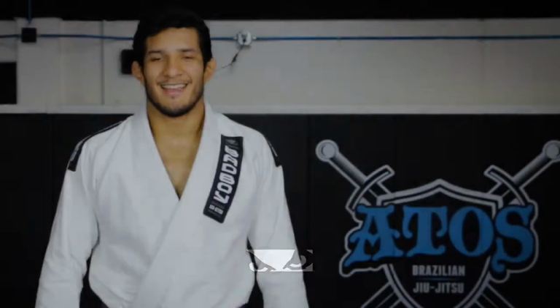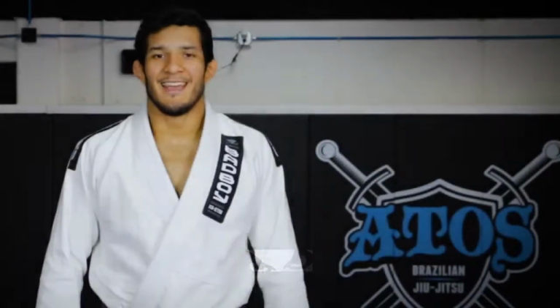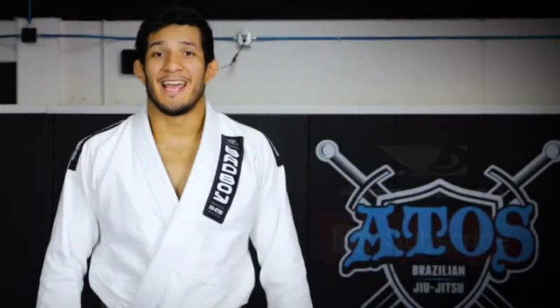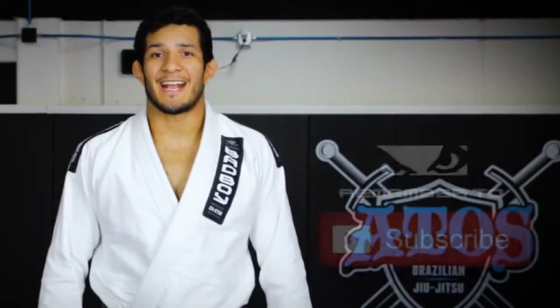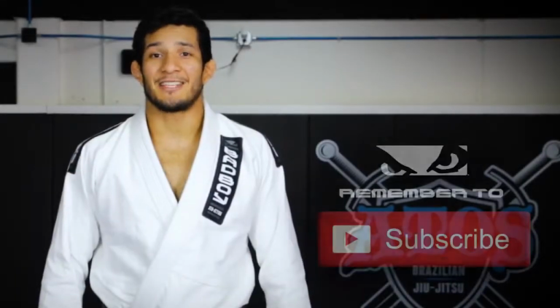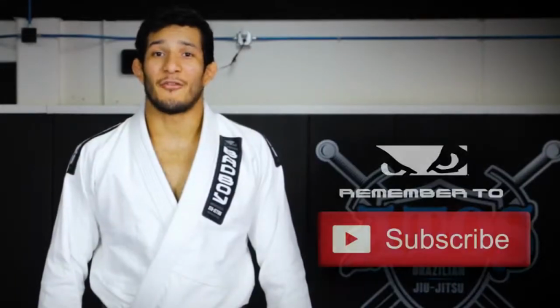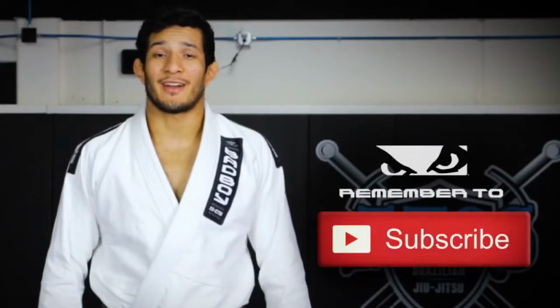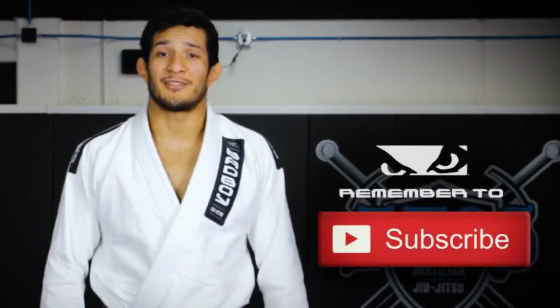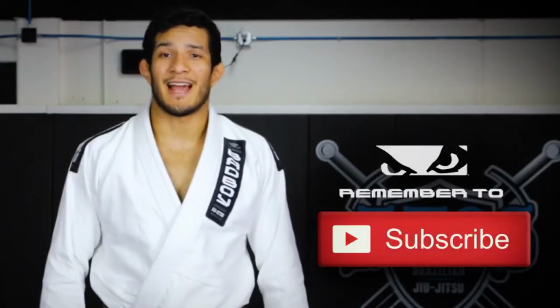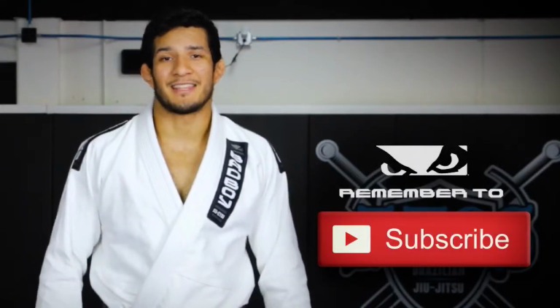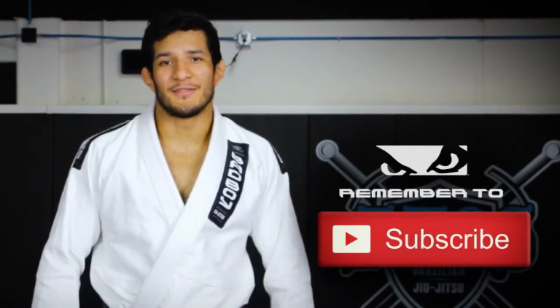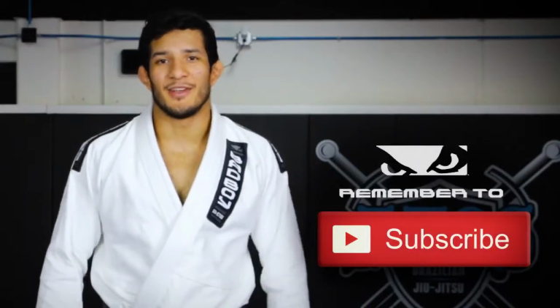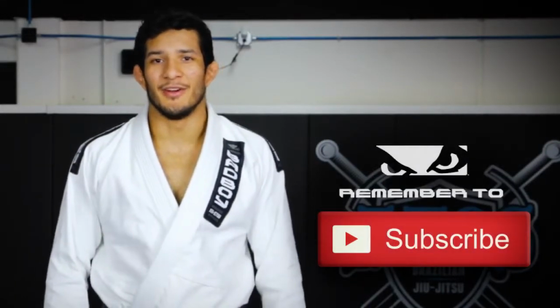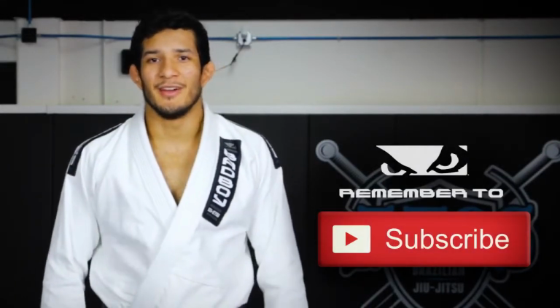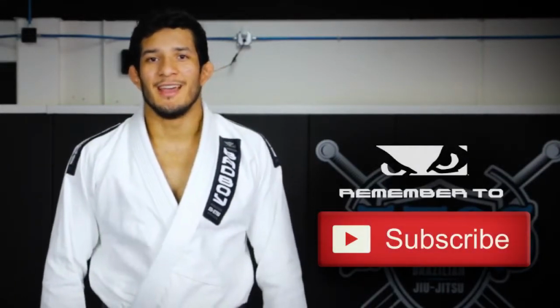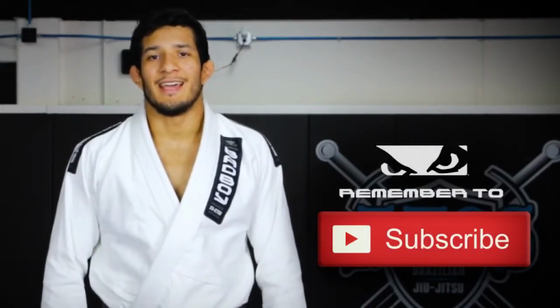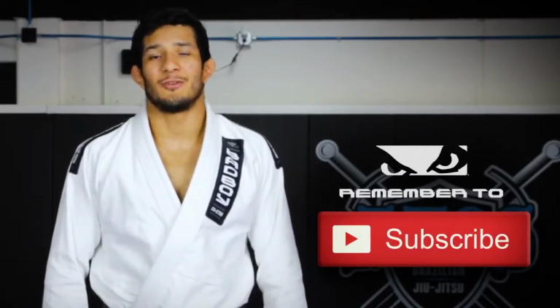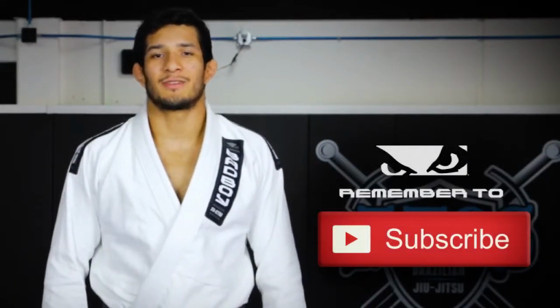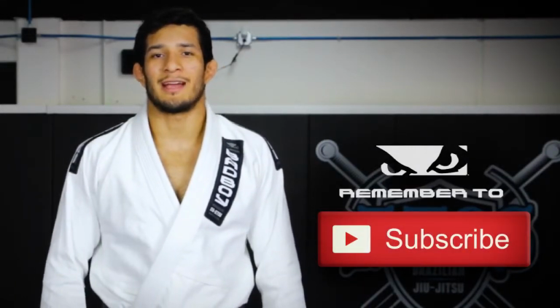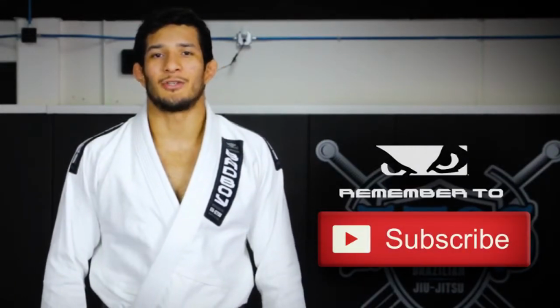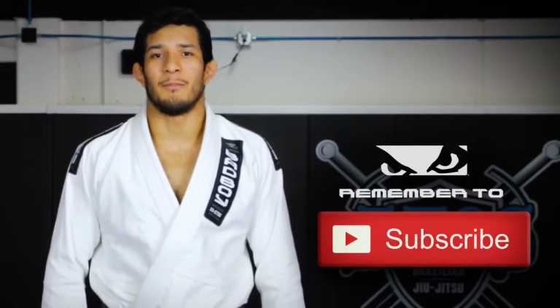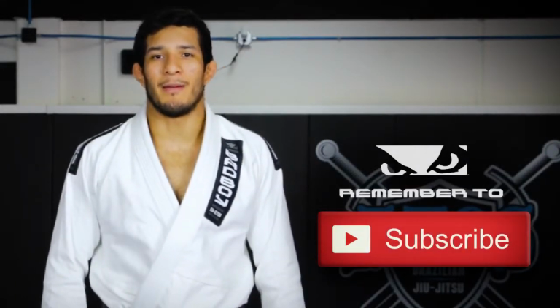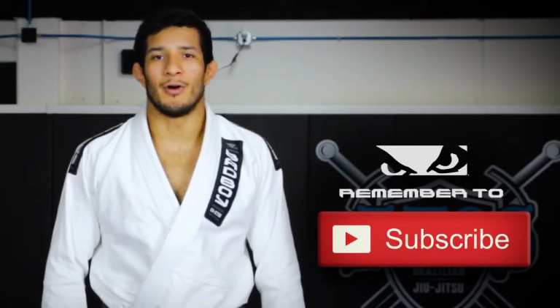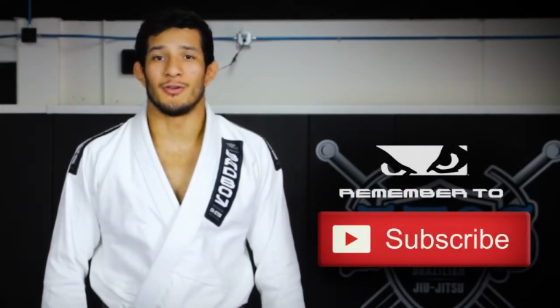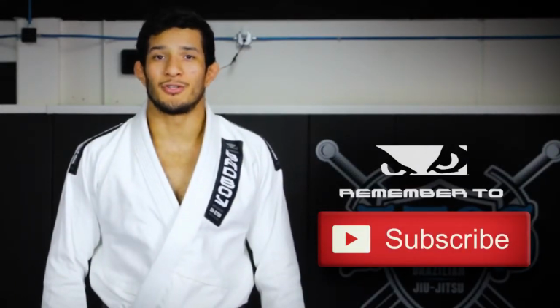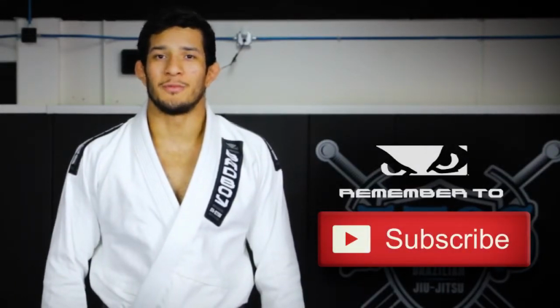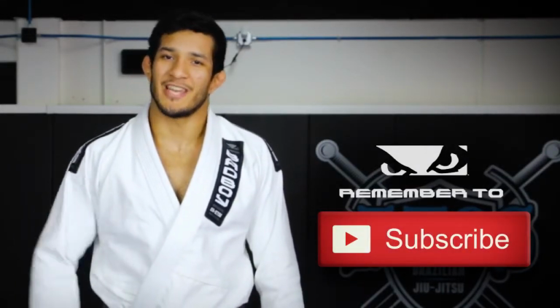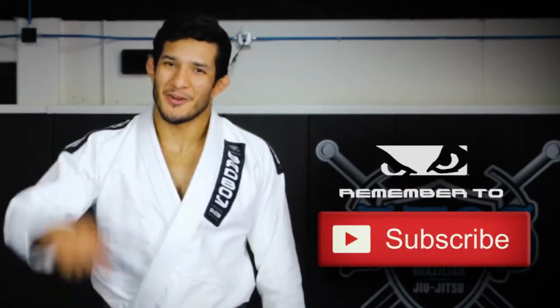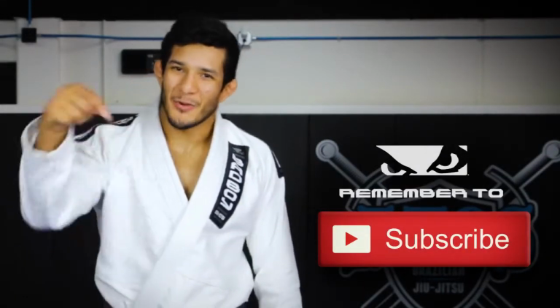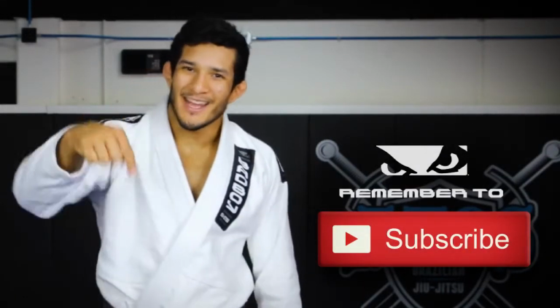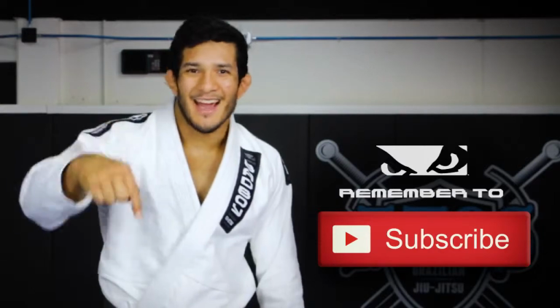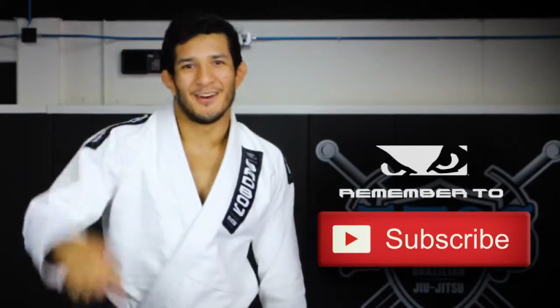Hey guys, don't forget to like this video and subscribe to the Bad Boy YouTube channel right now.